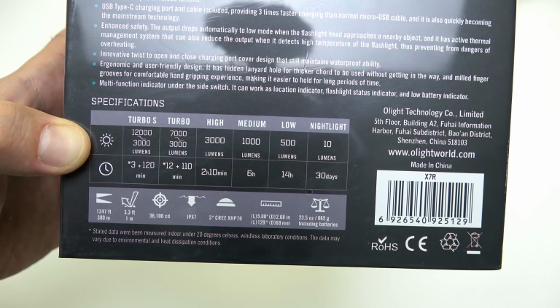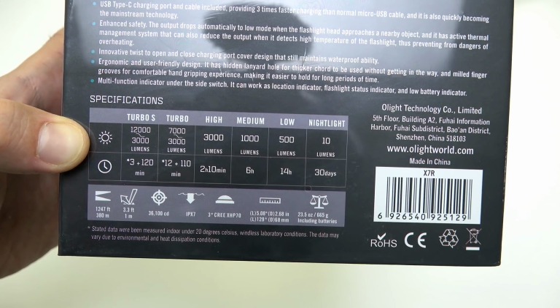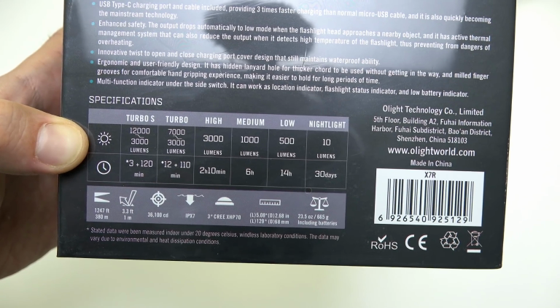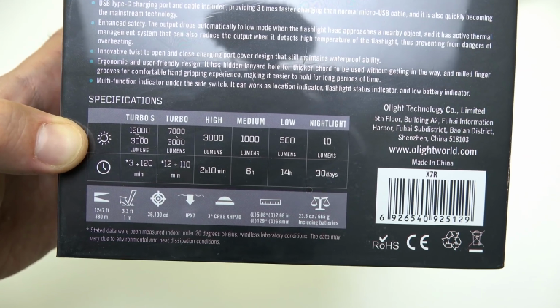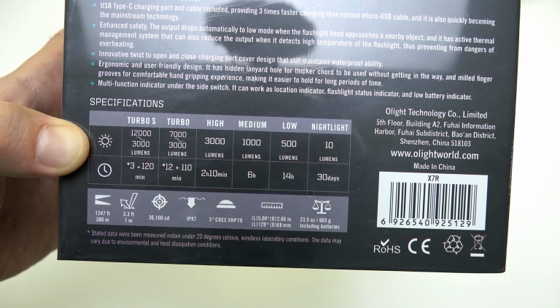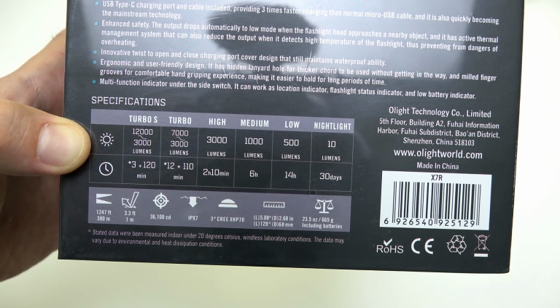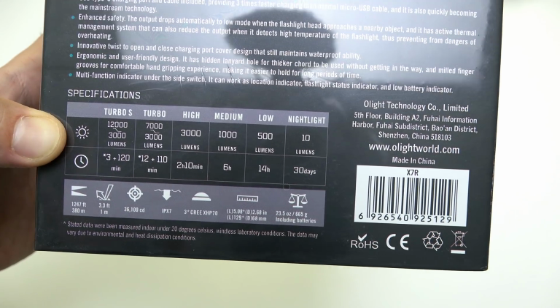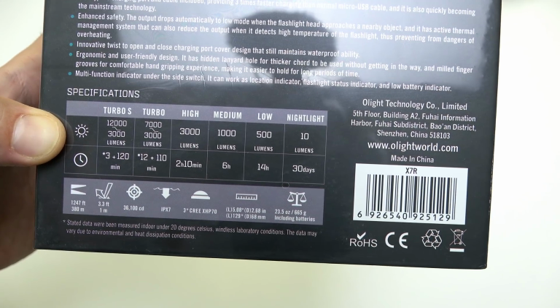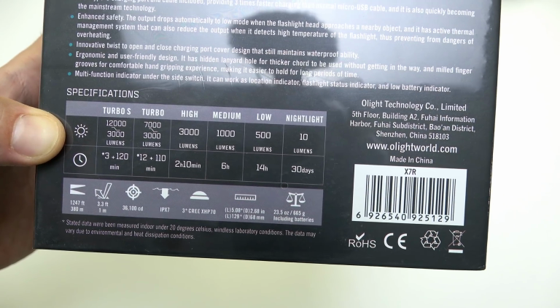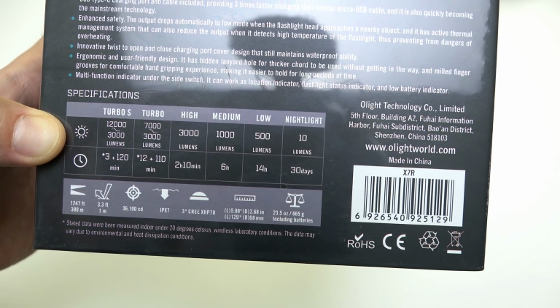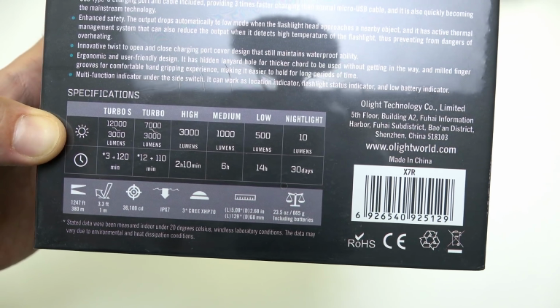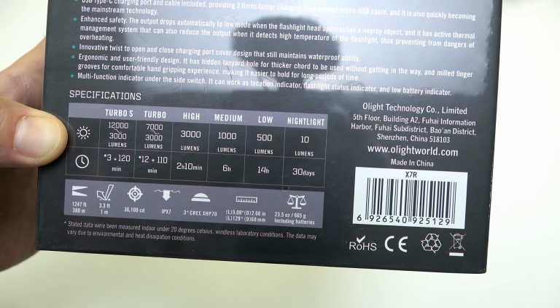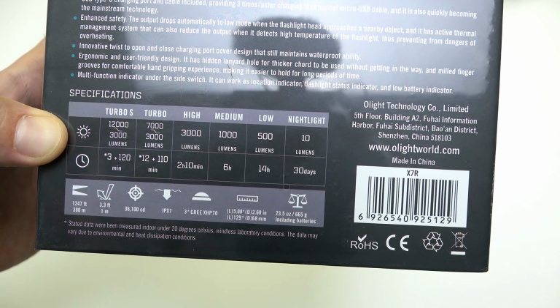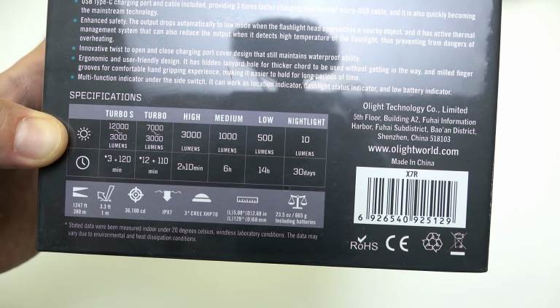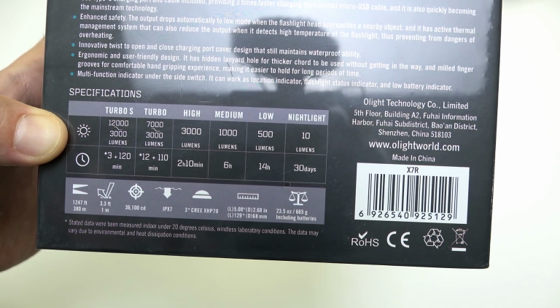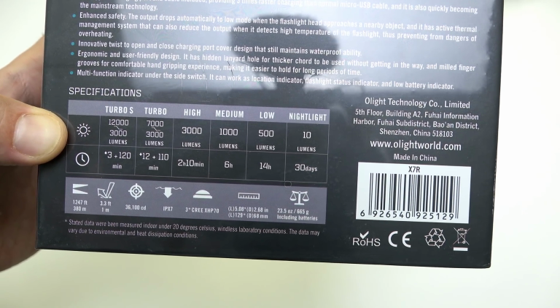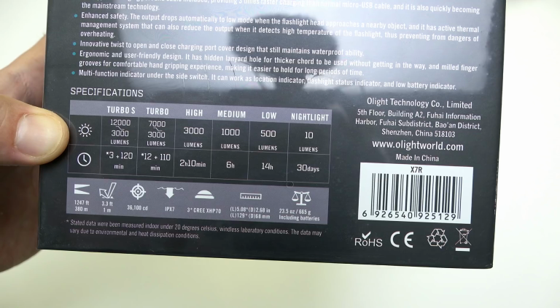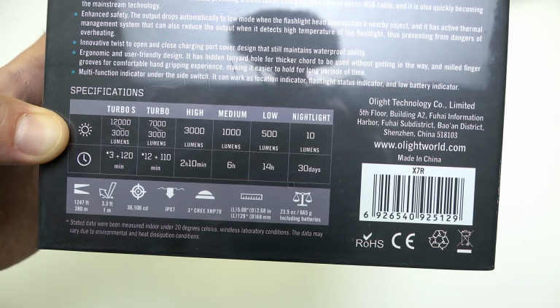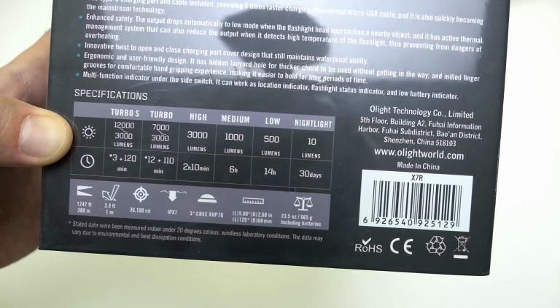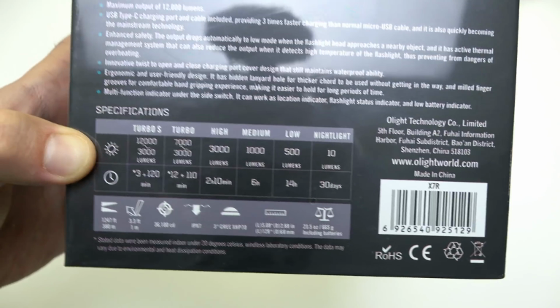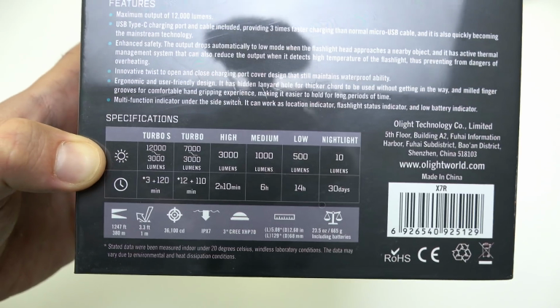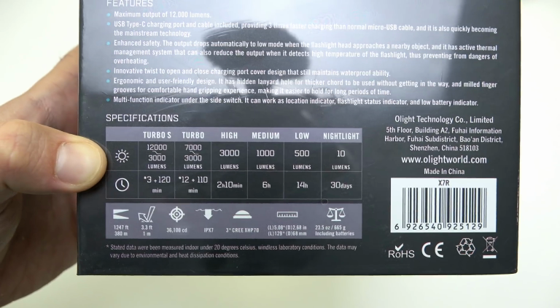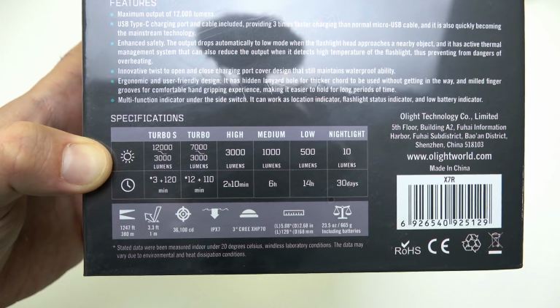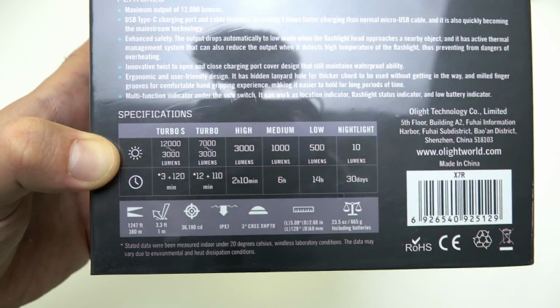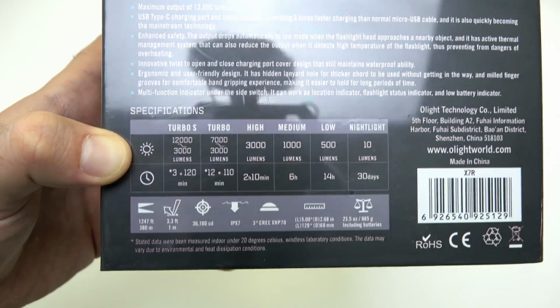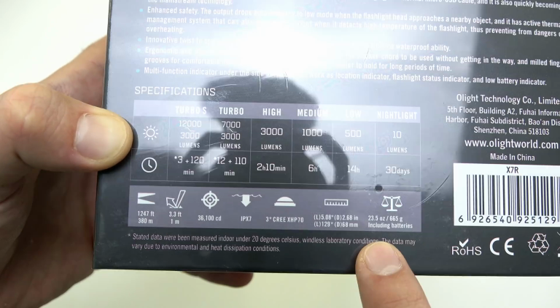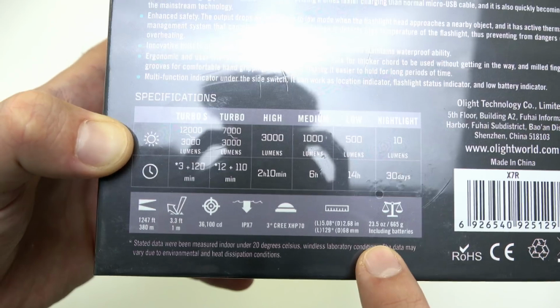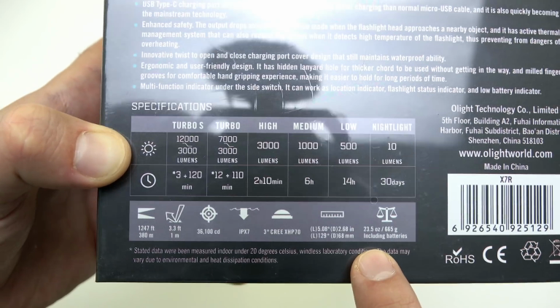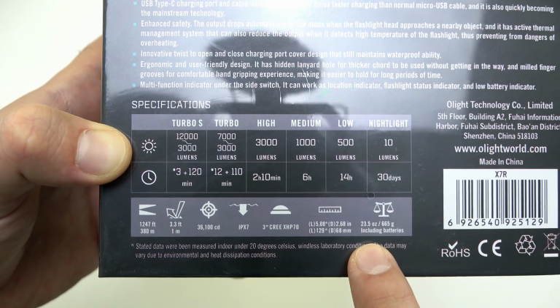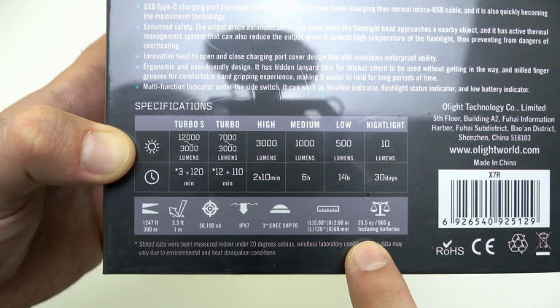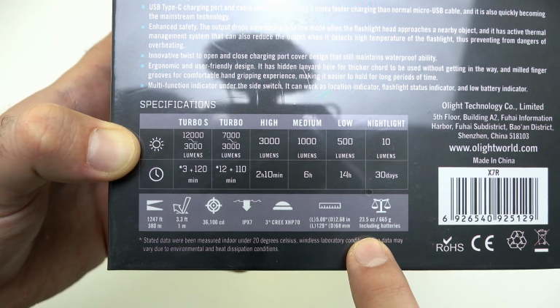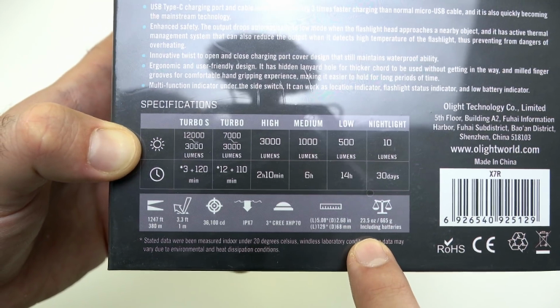It's IPX7 rated, has a 23.5 ounce weight with the batteries included.